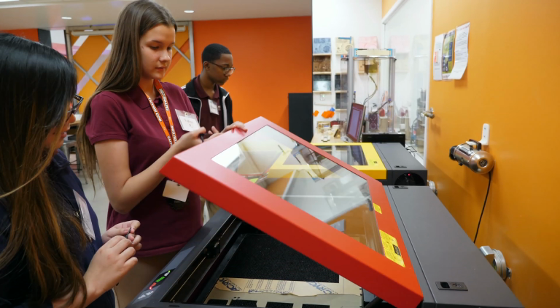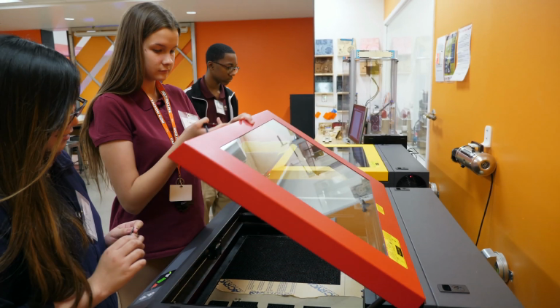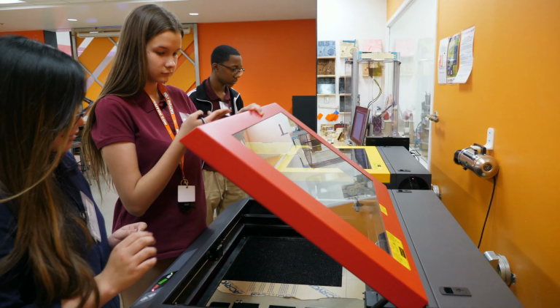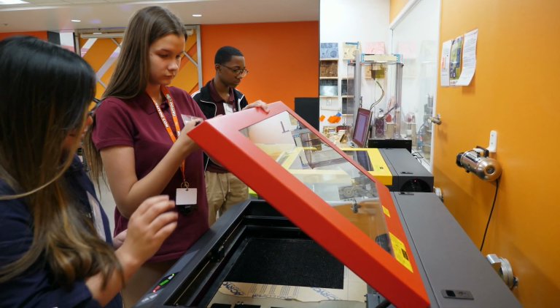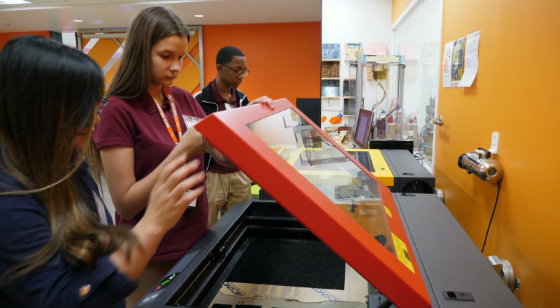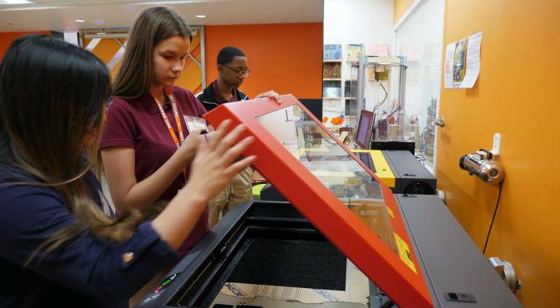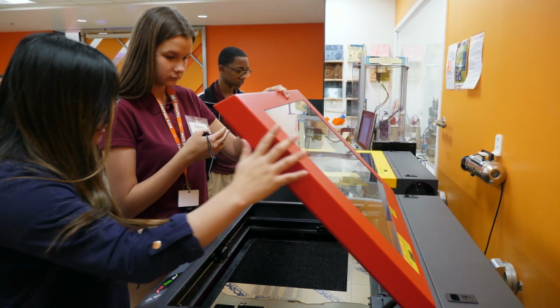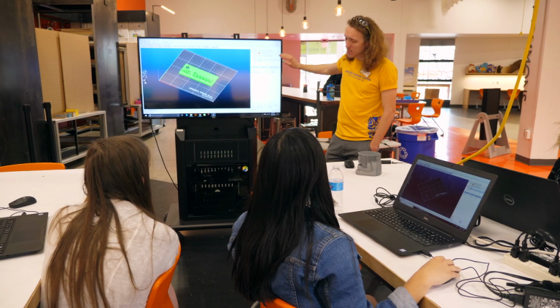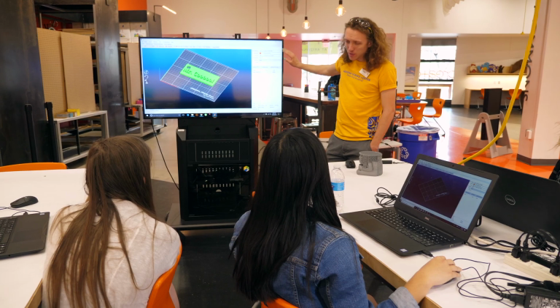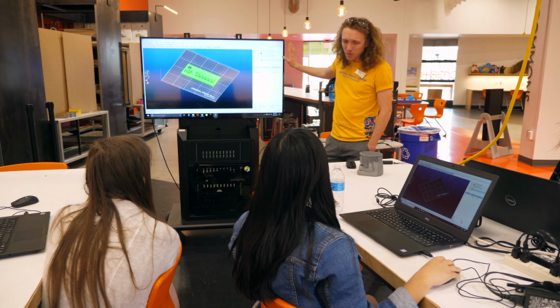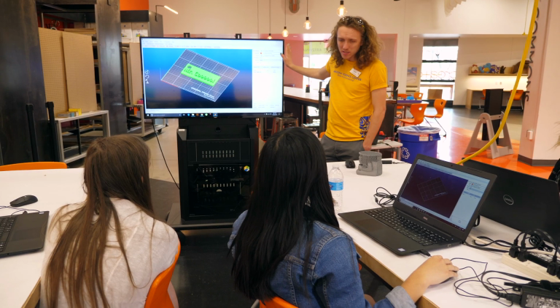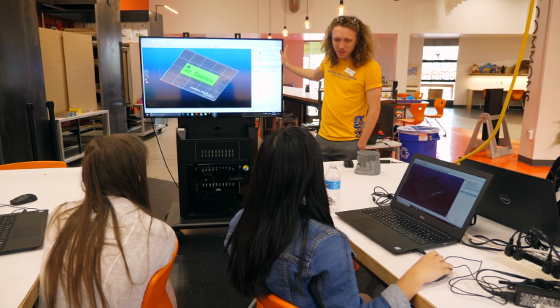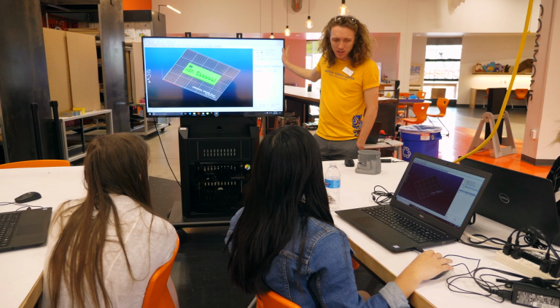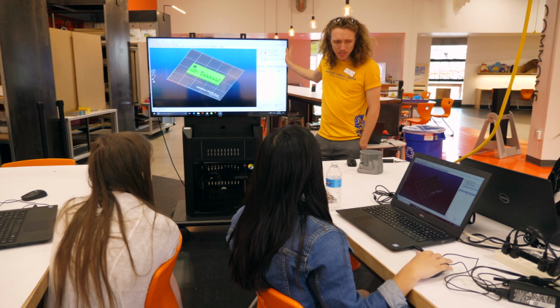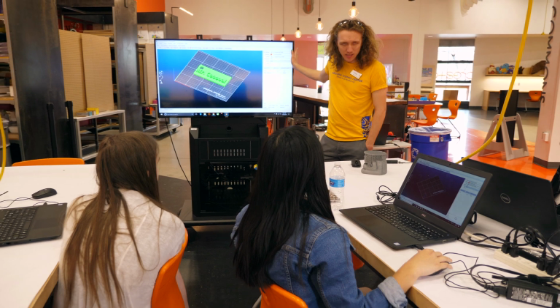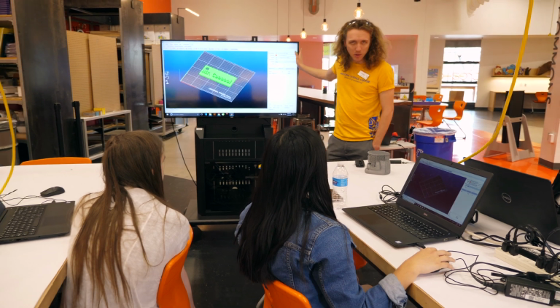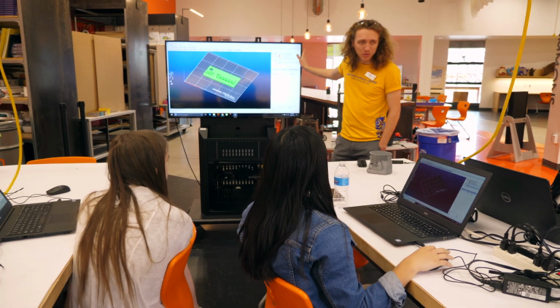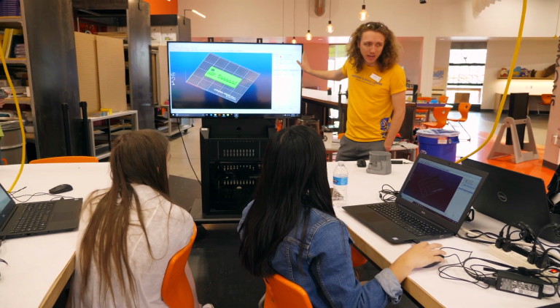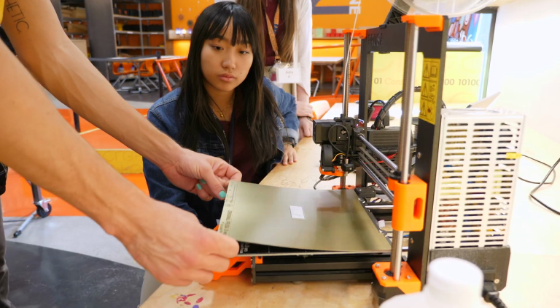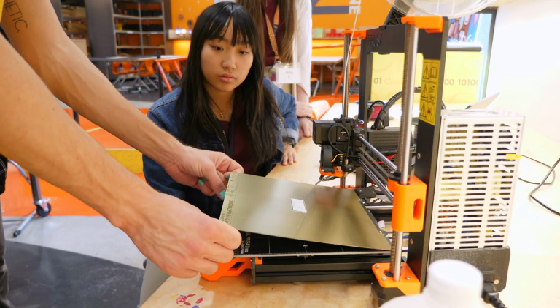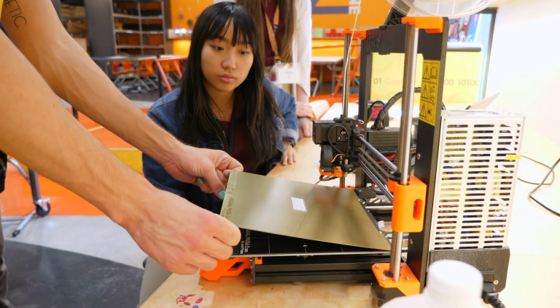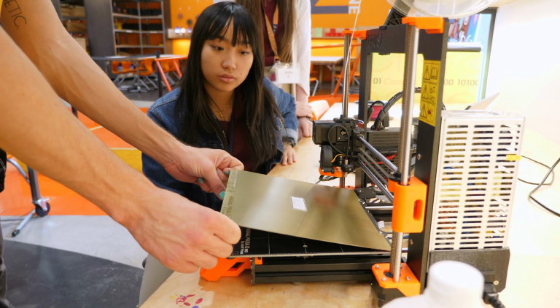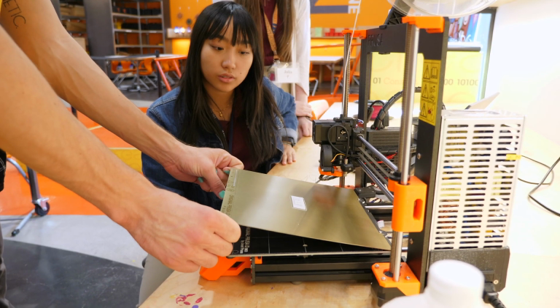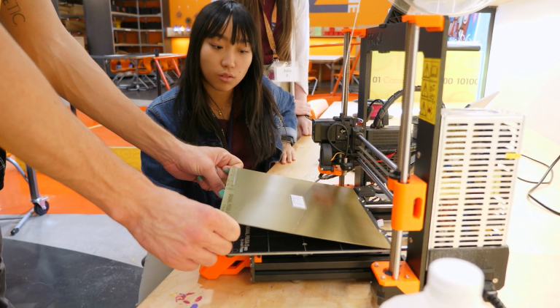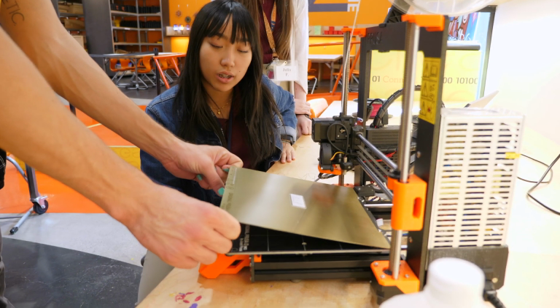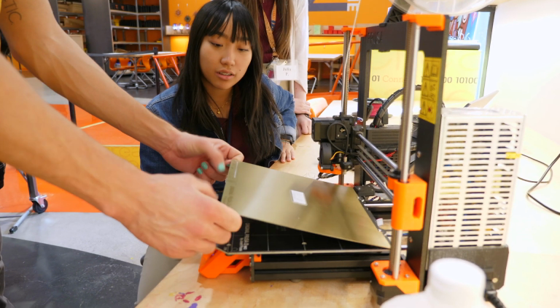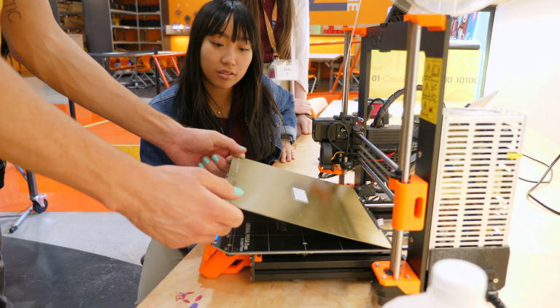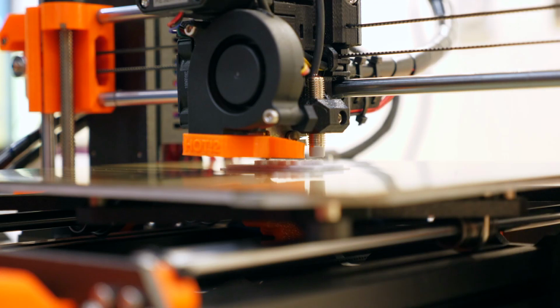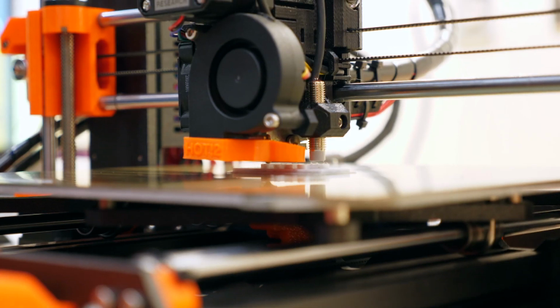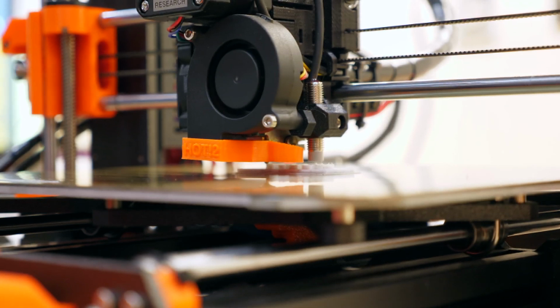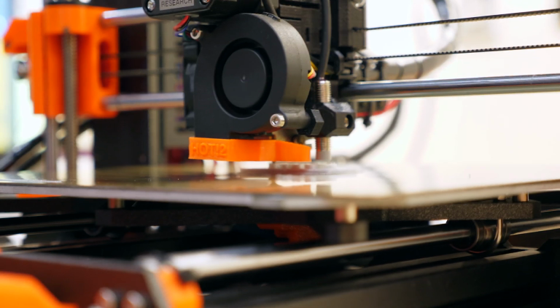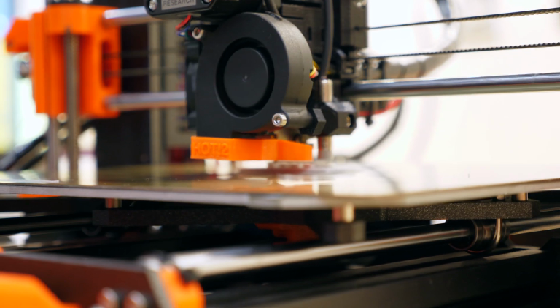We focus on STEM, career readiness, as well as incorporating the engineering design process in everything we do.